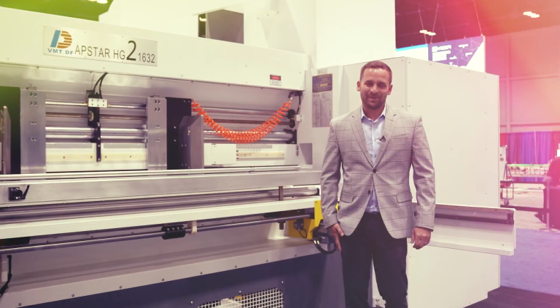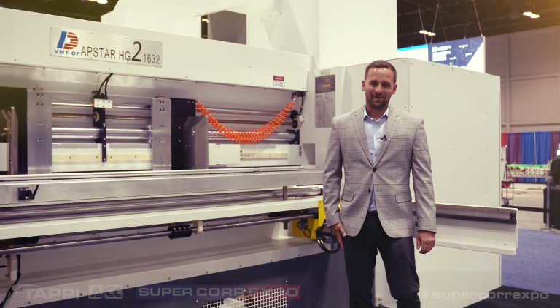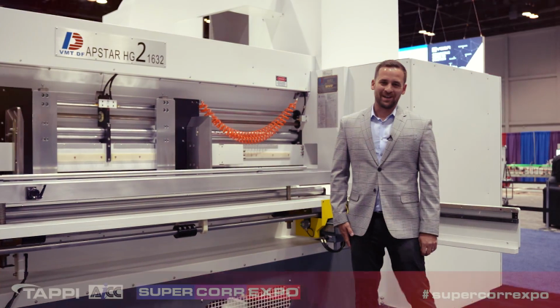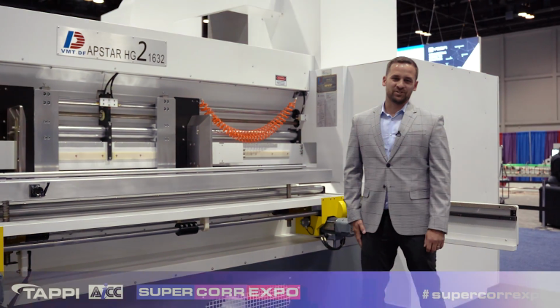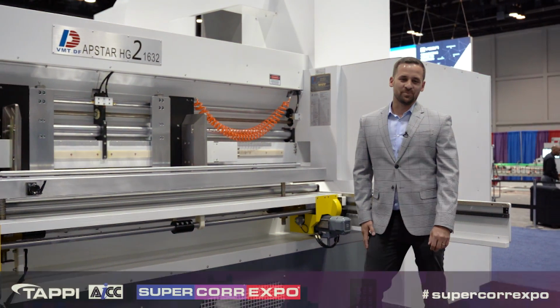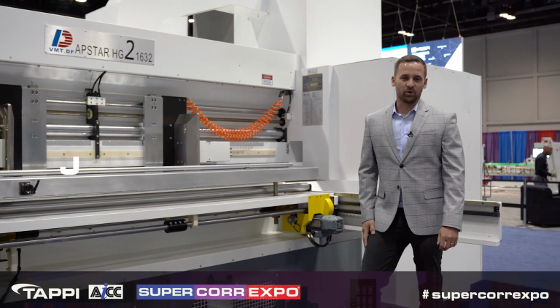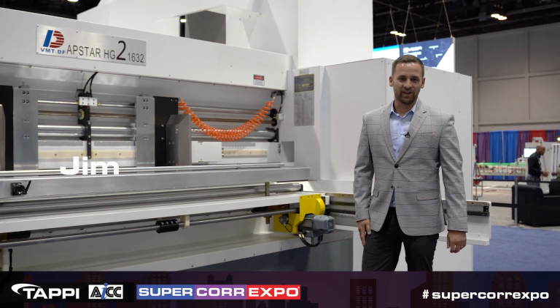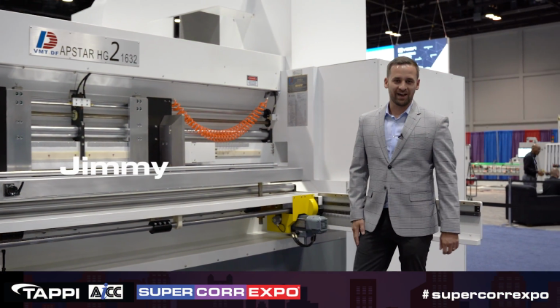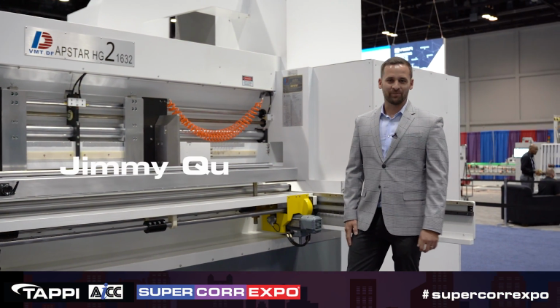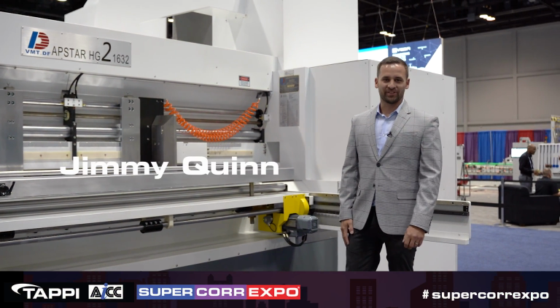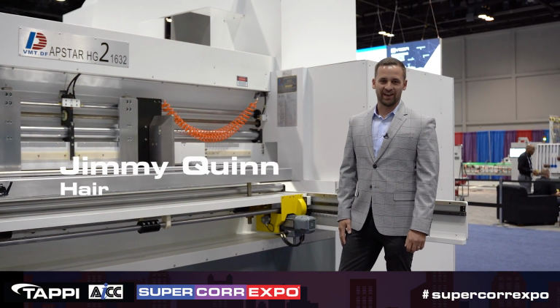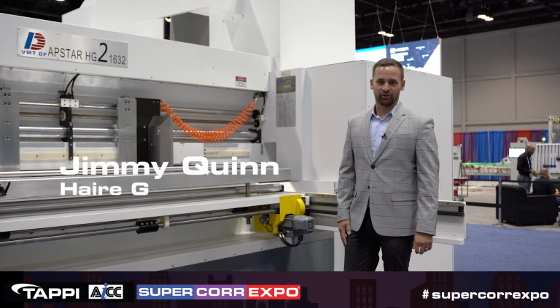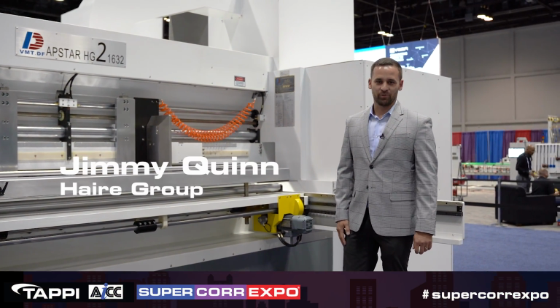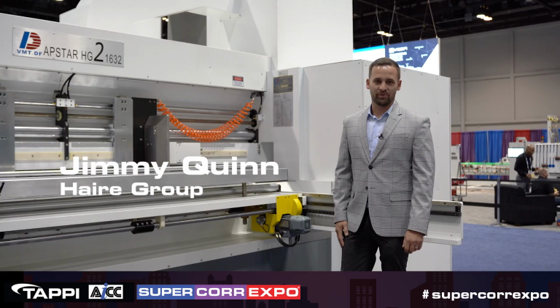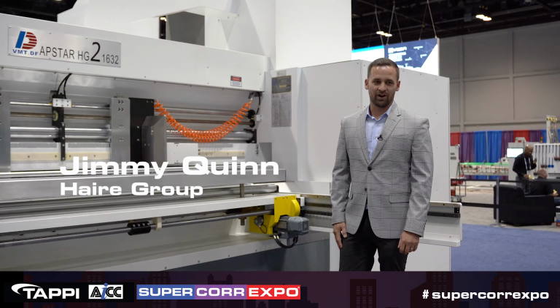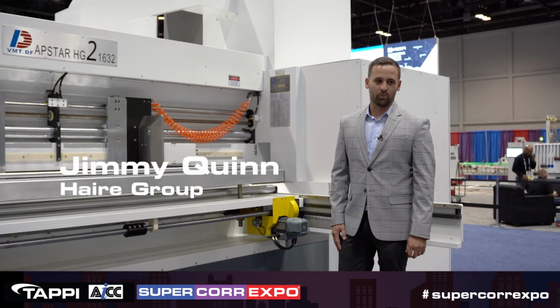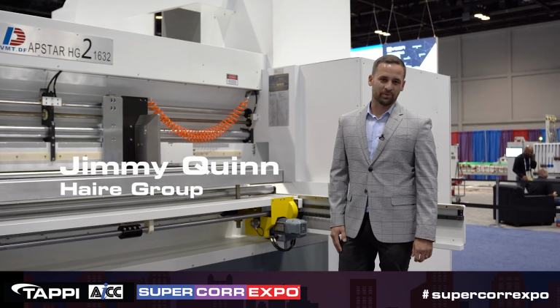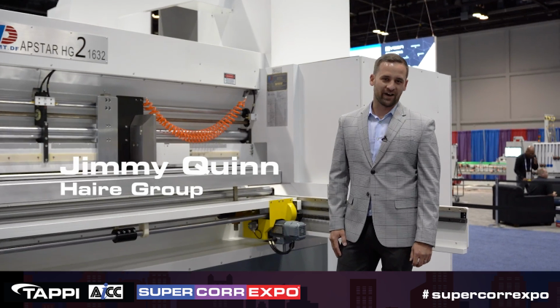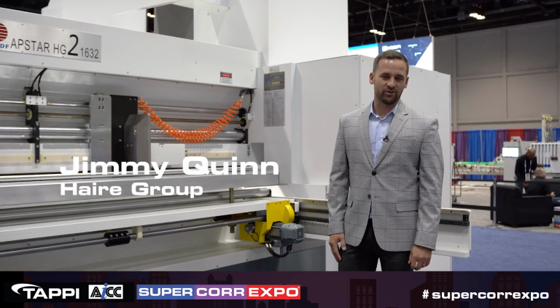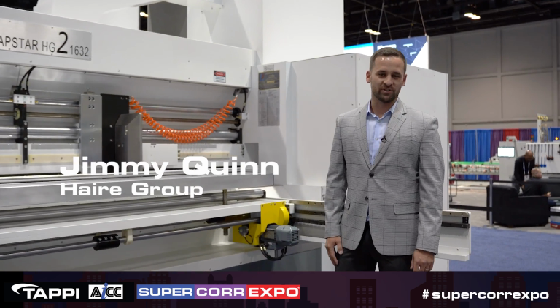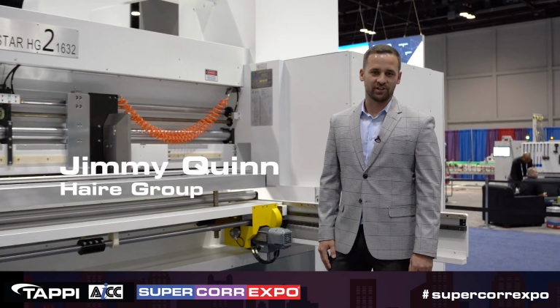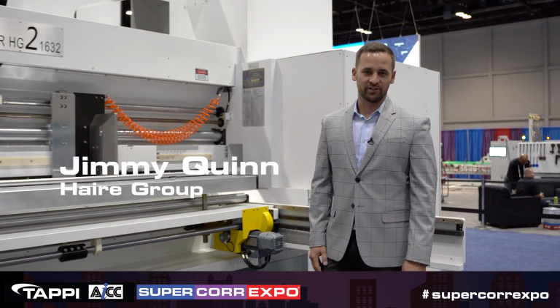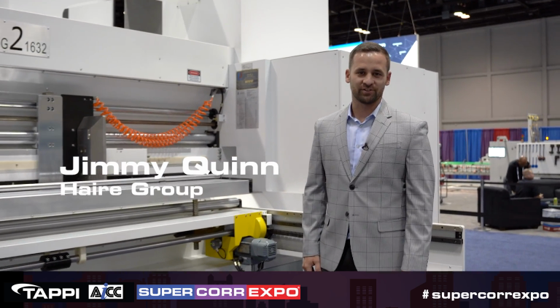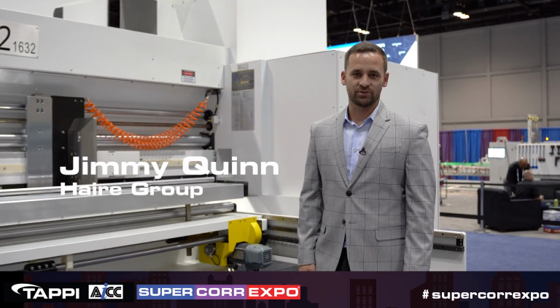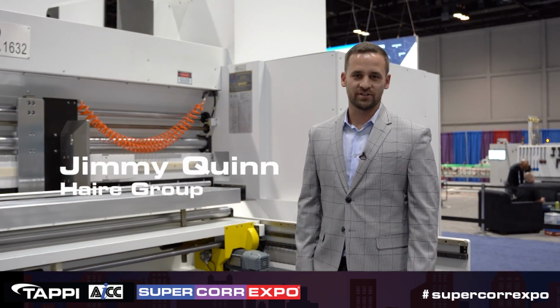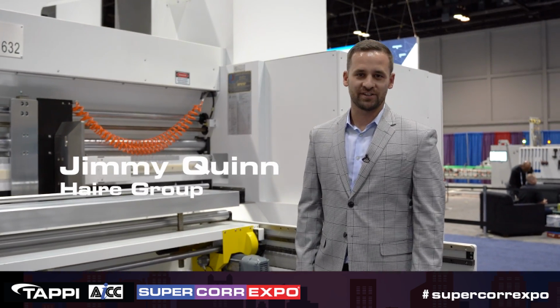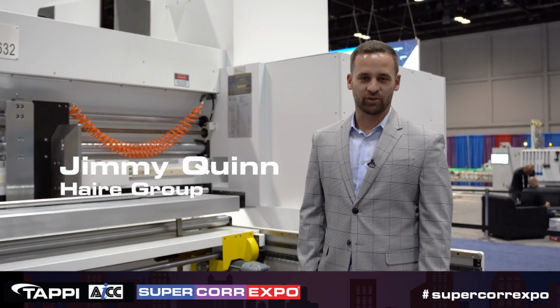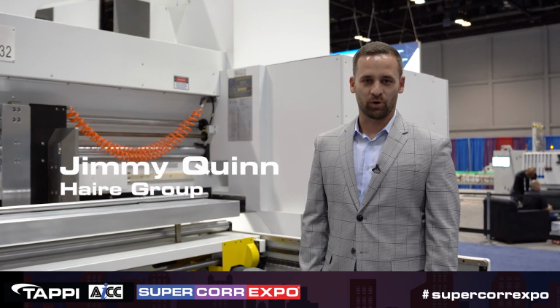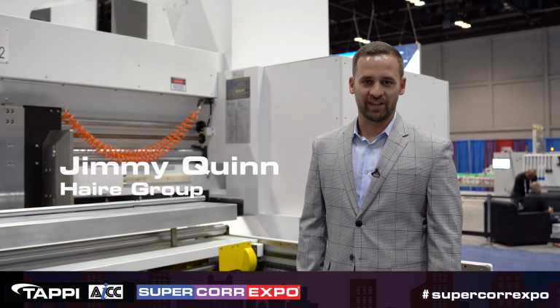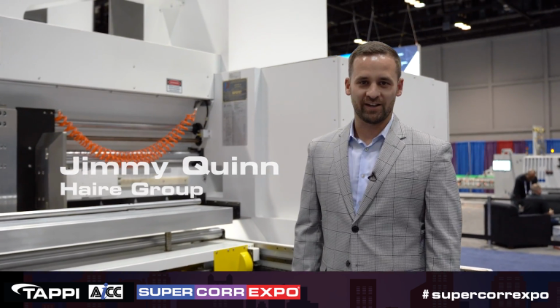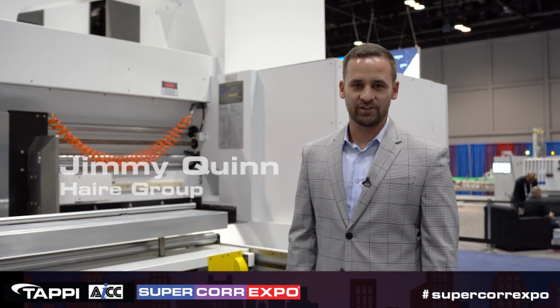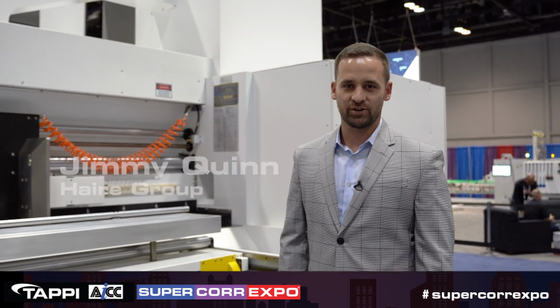My name is Jimmy Quinn. I'm with The Hair Group. We provide new machinery solutions in the corrugated industry.